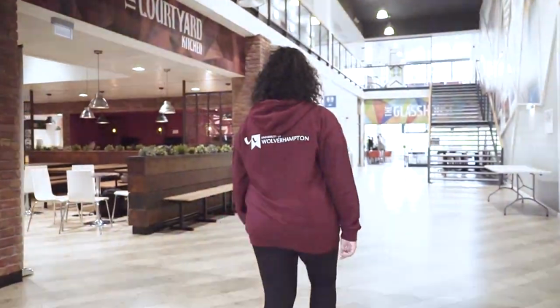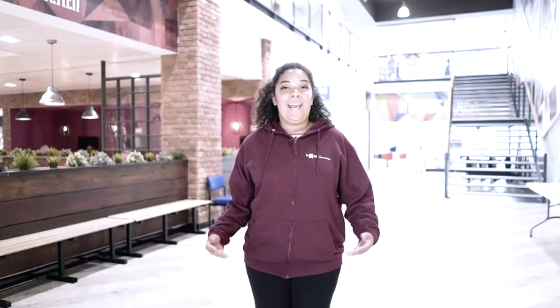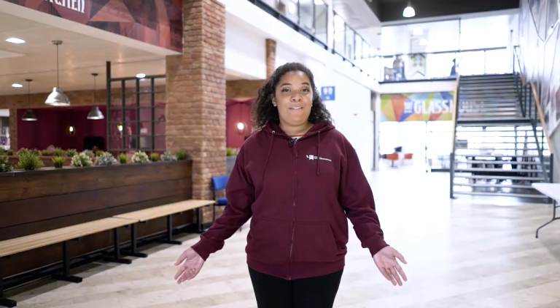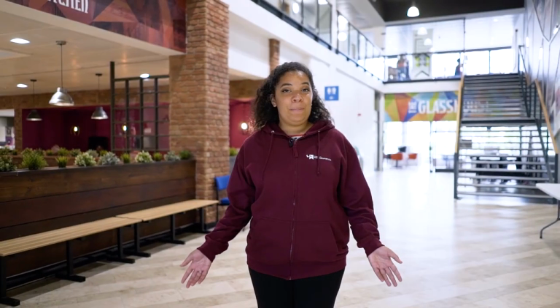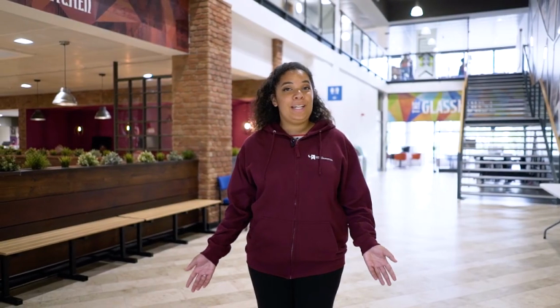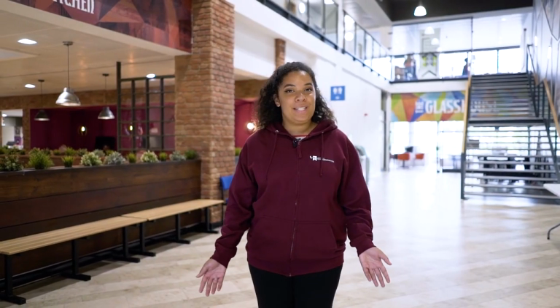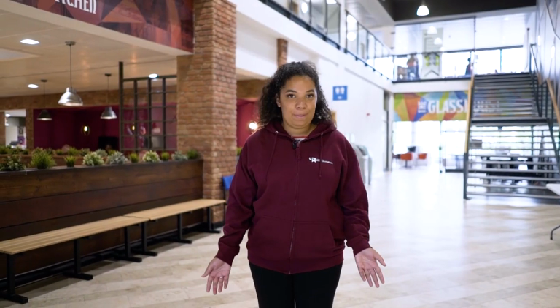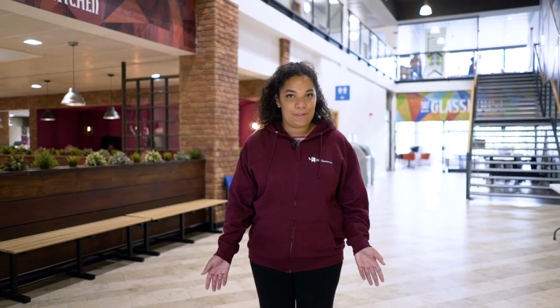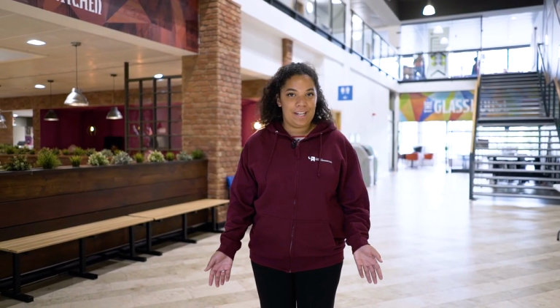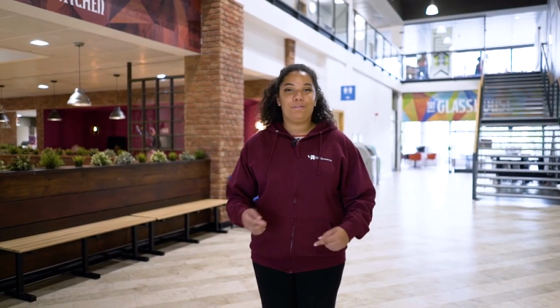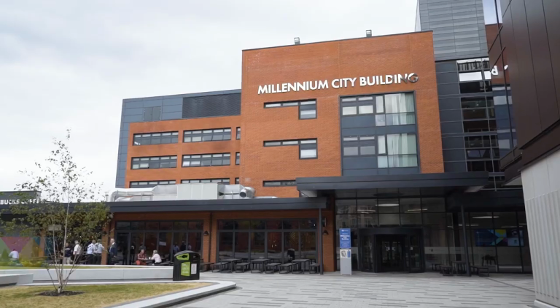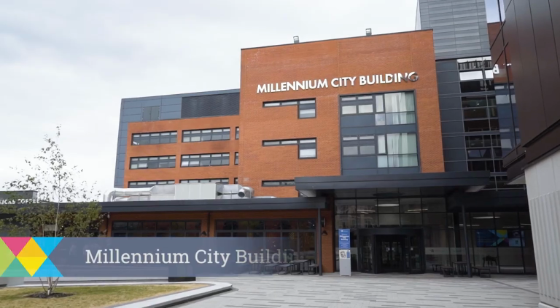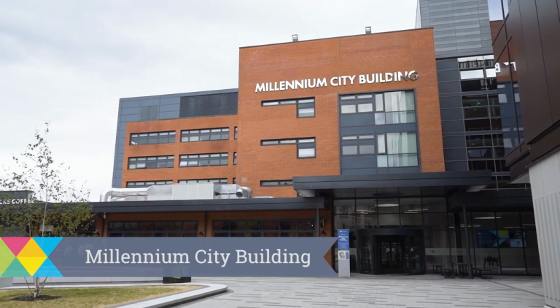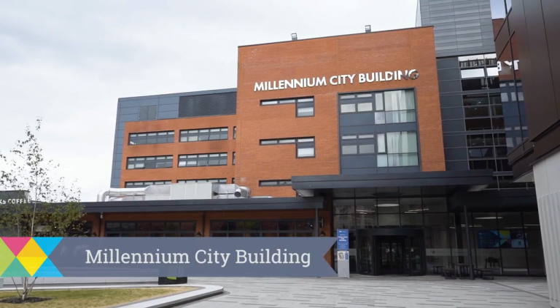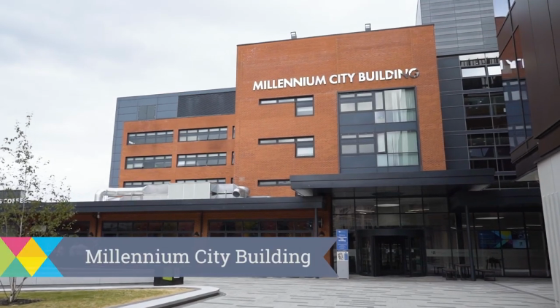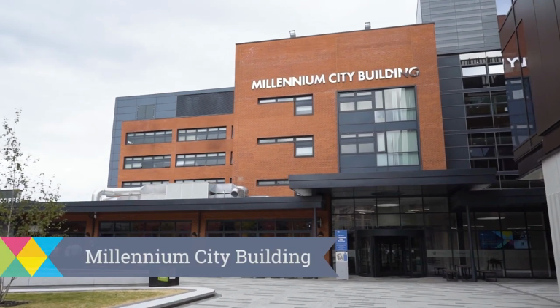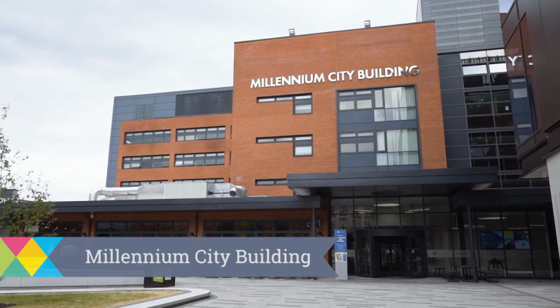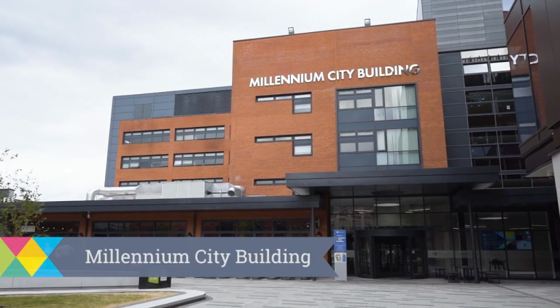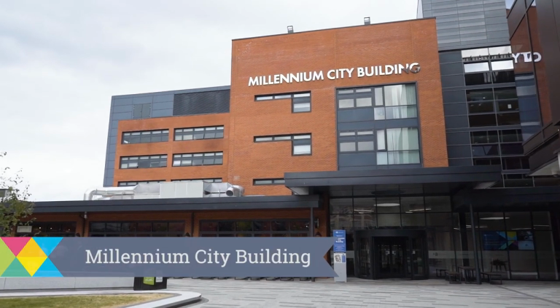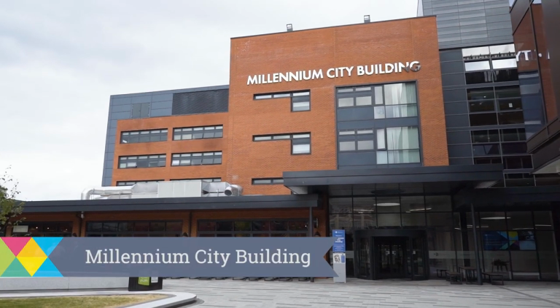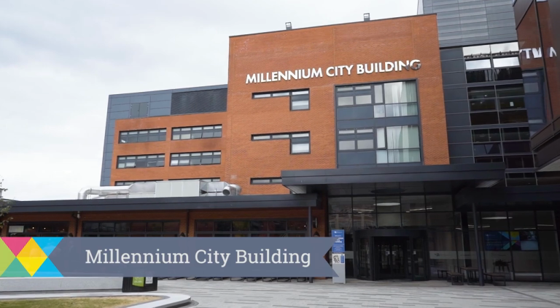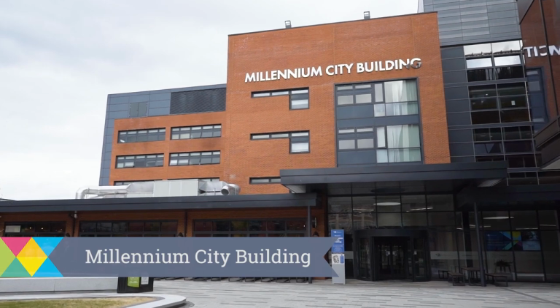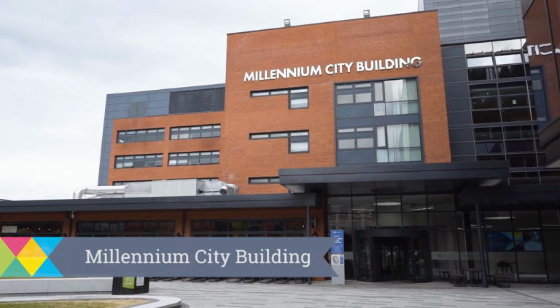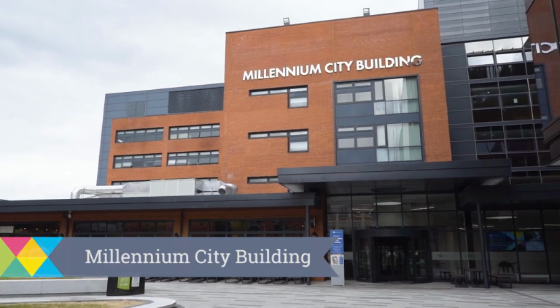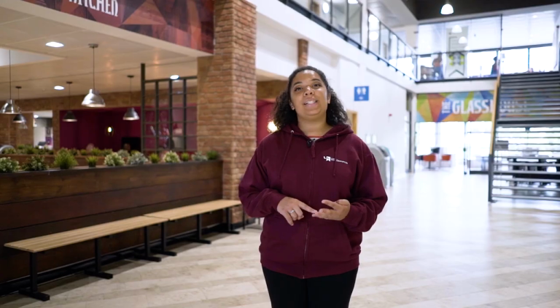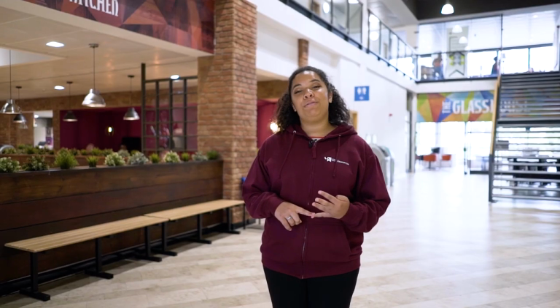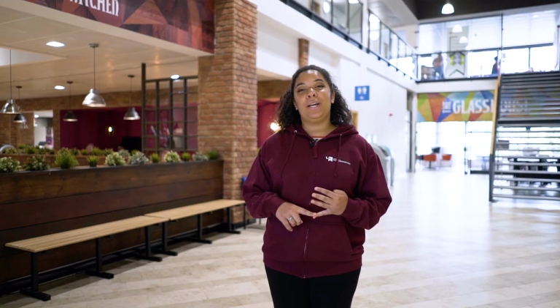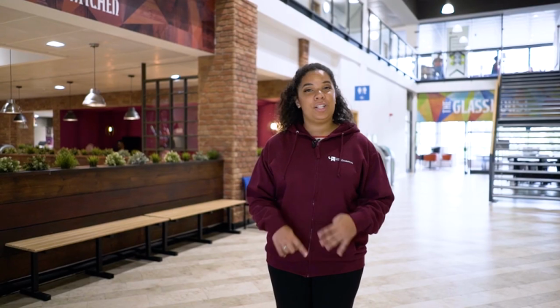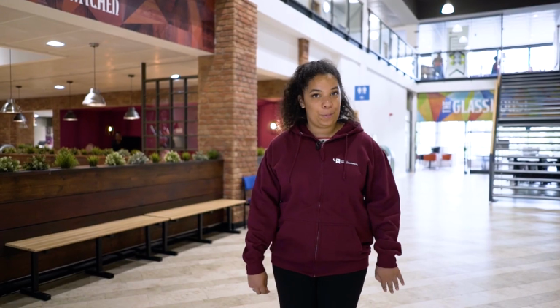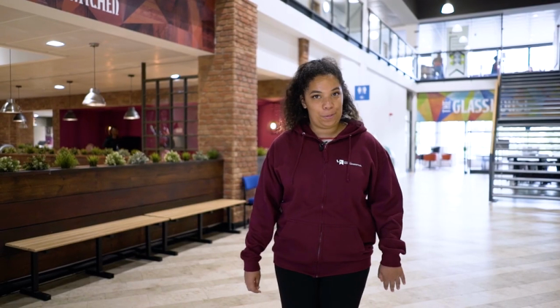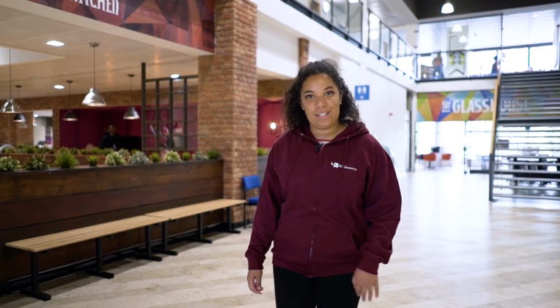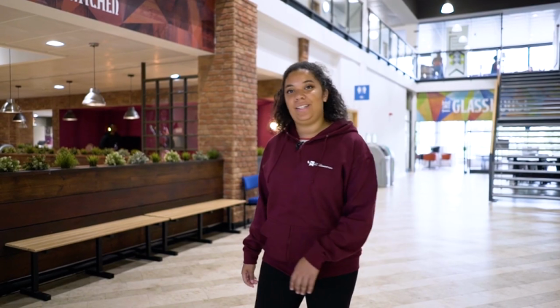Here in the Millennium City building you'll find the institutes of health, psychology, social care and information and language processing.